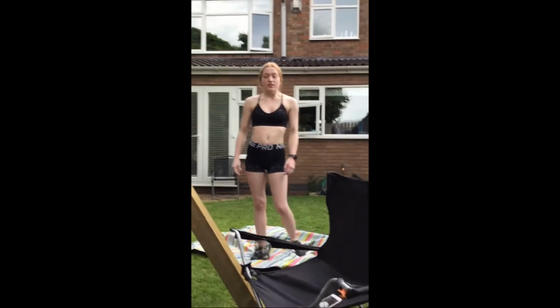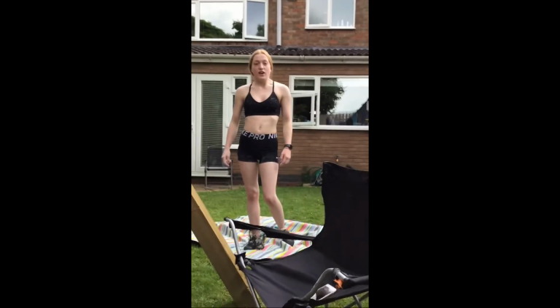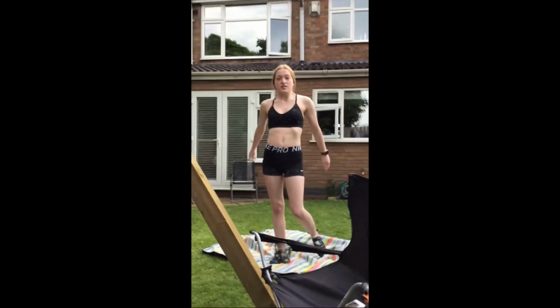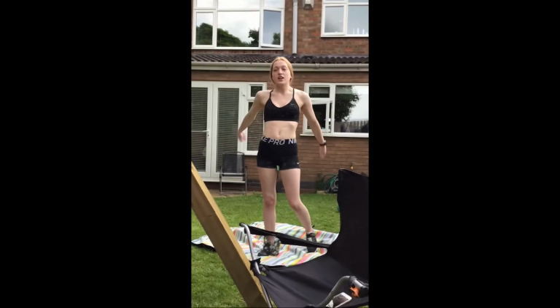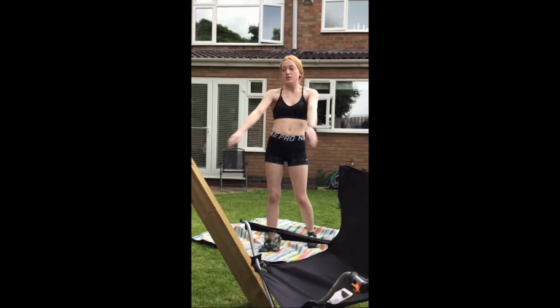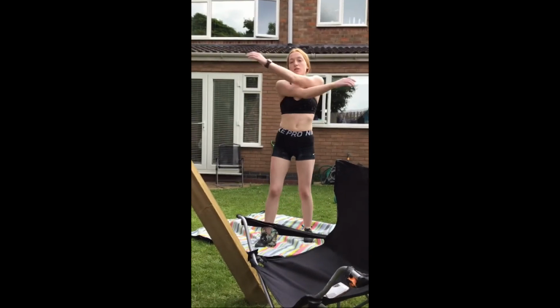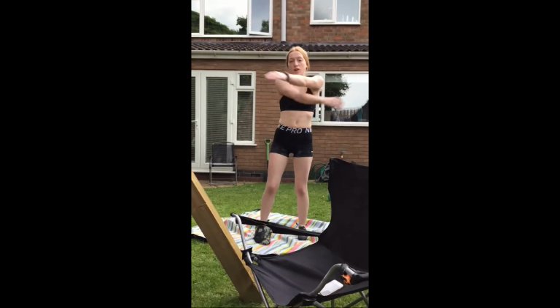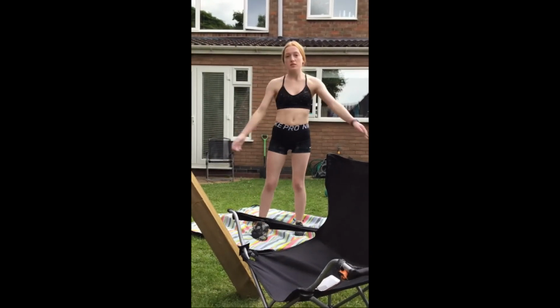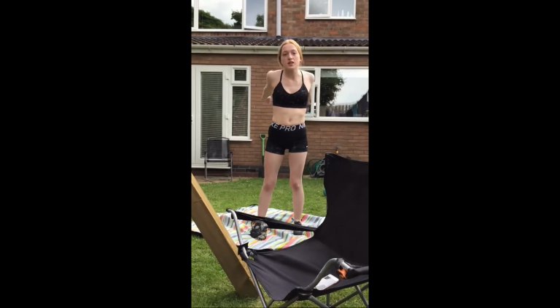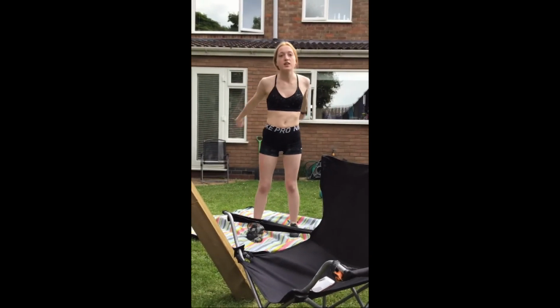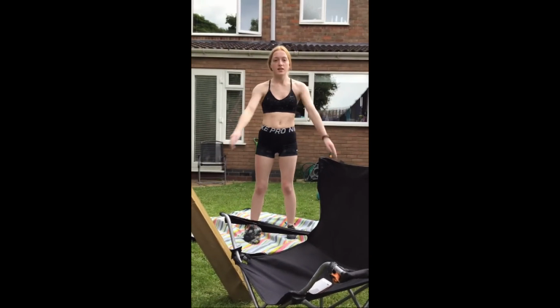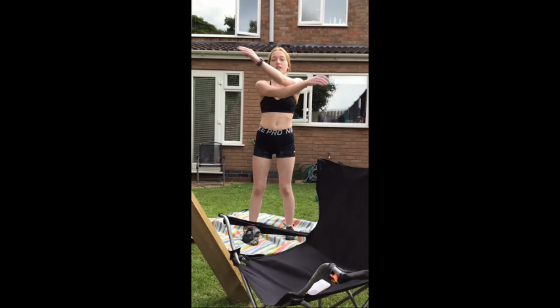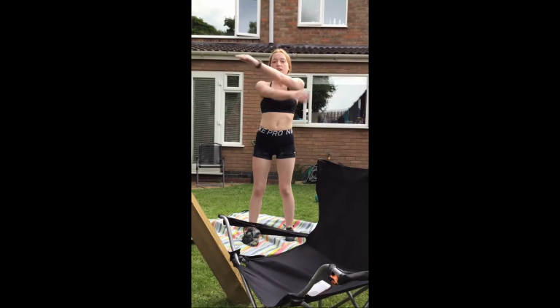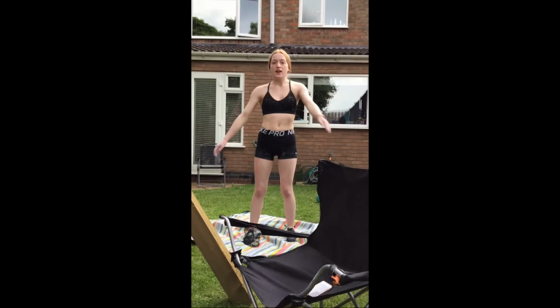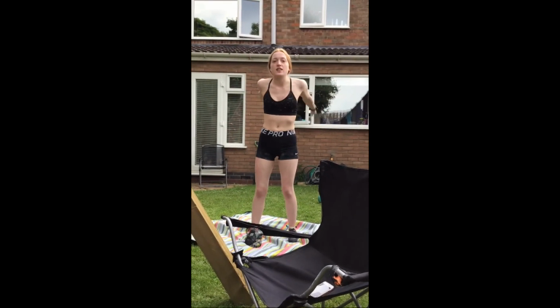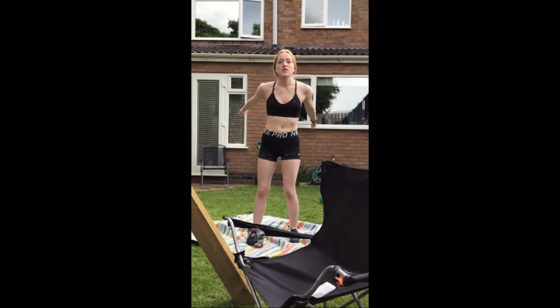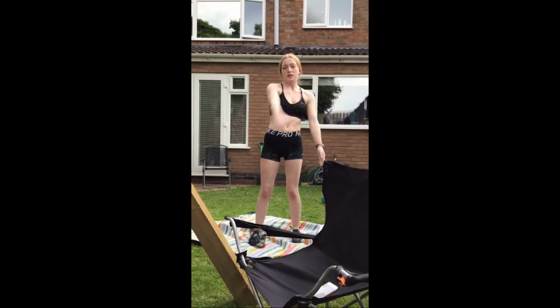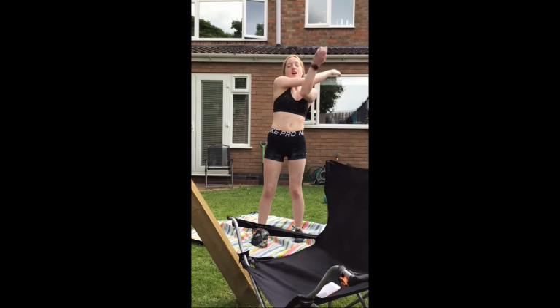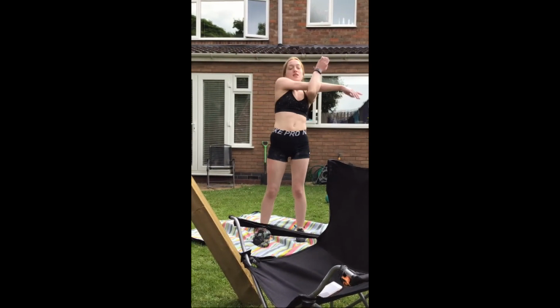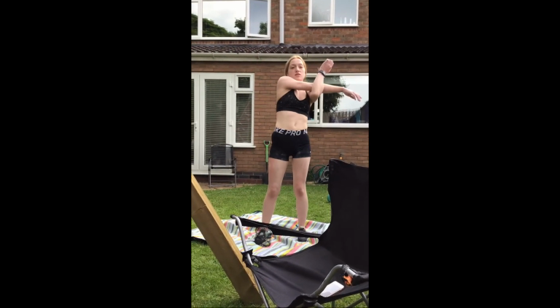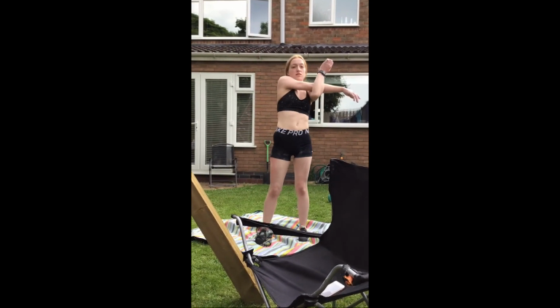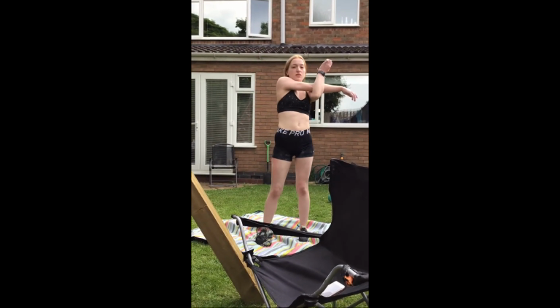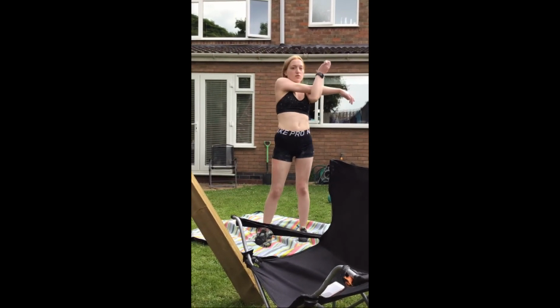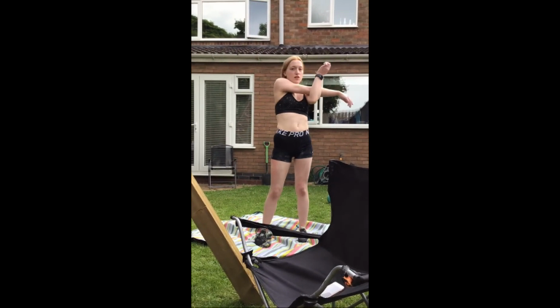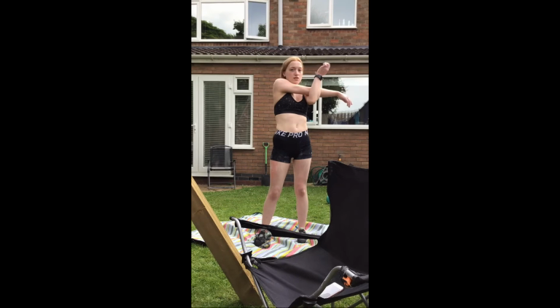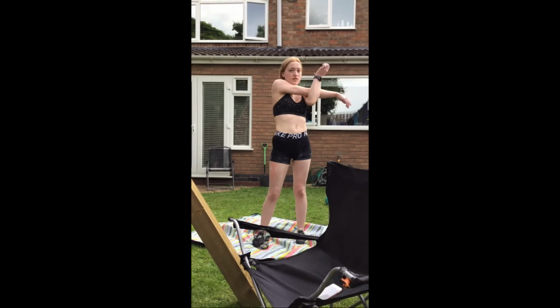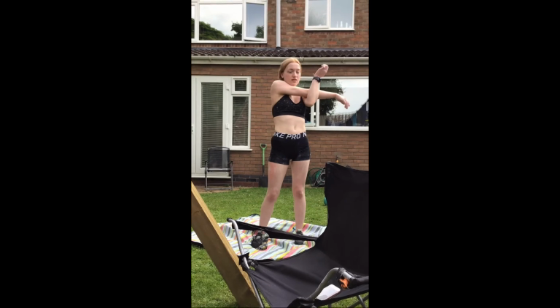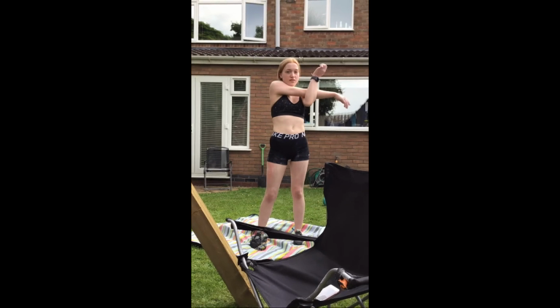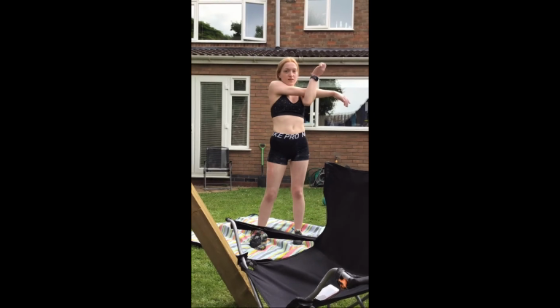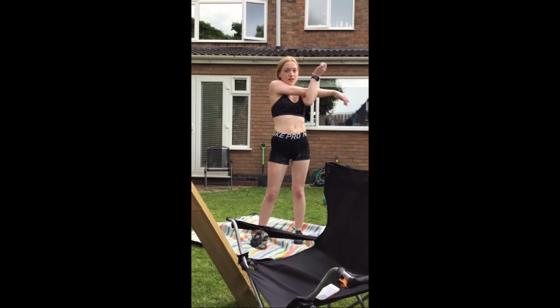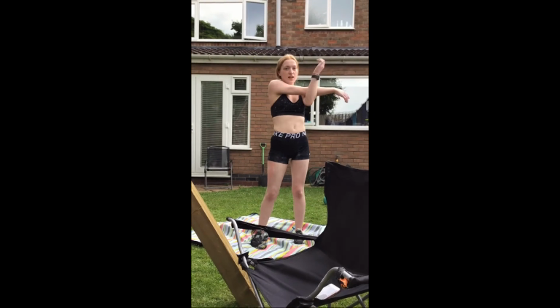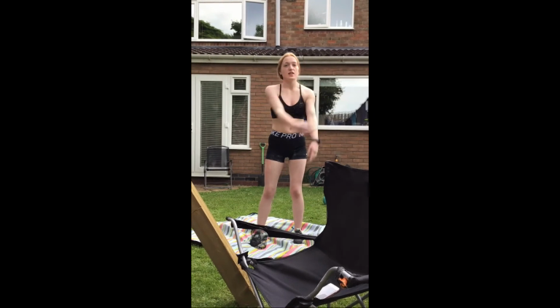First, swing your arms and go back. Then you'll press the top, and then you catch and stretch.